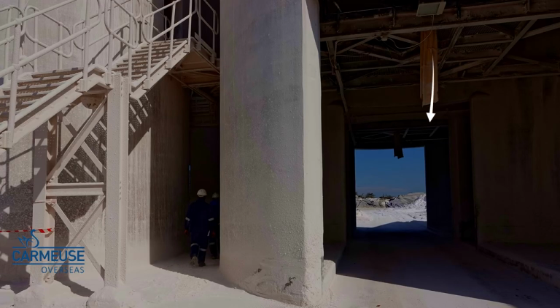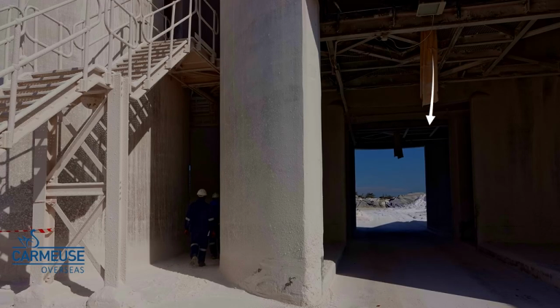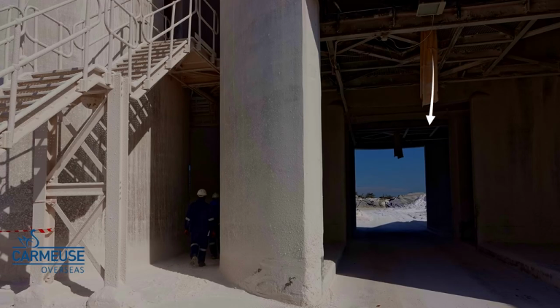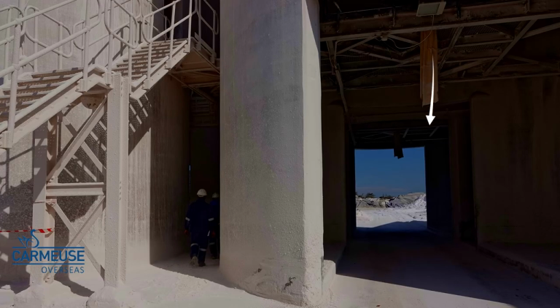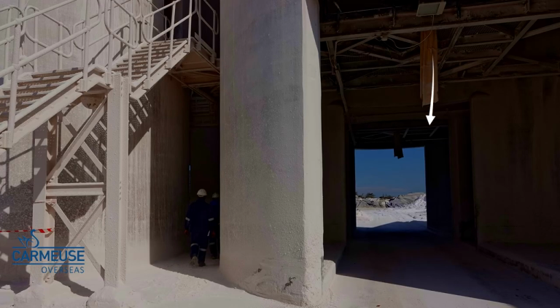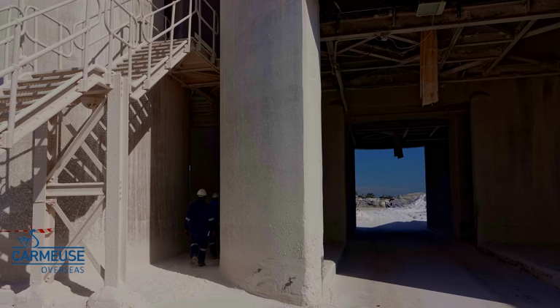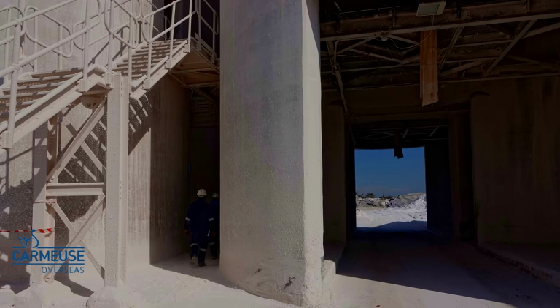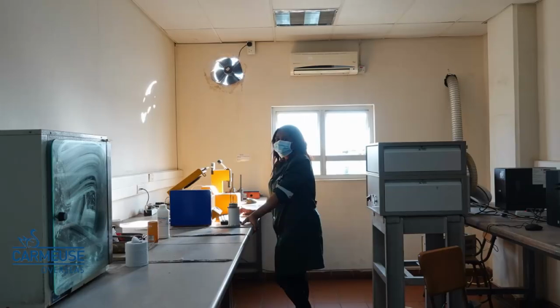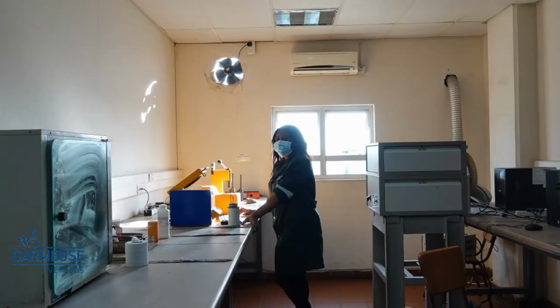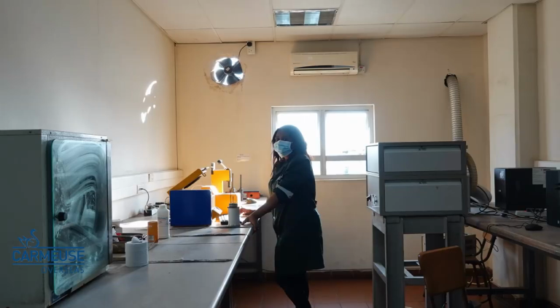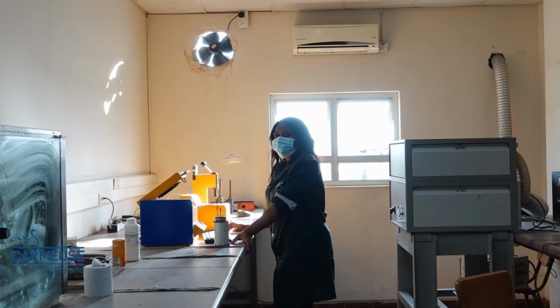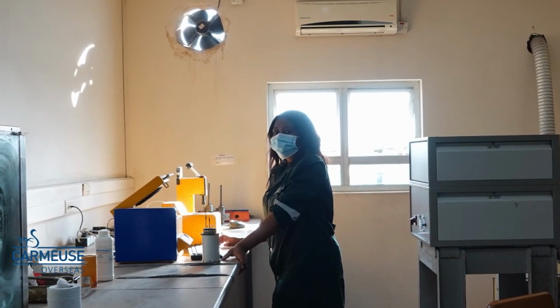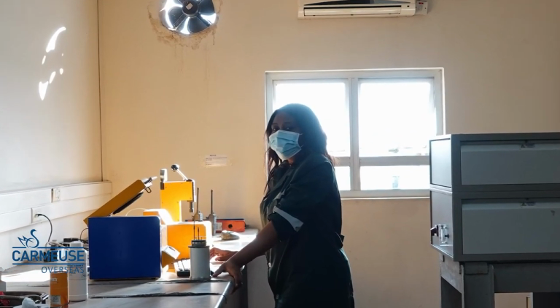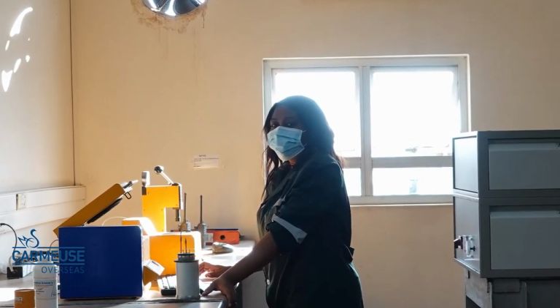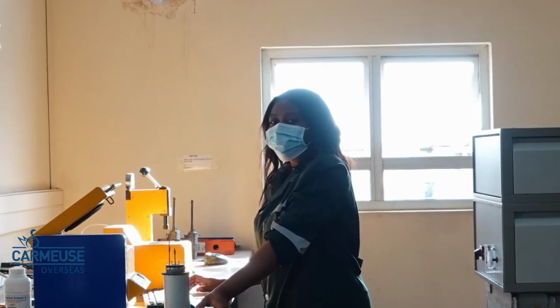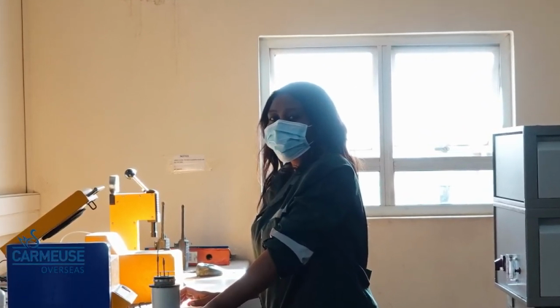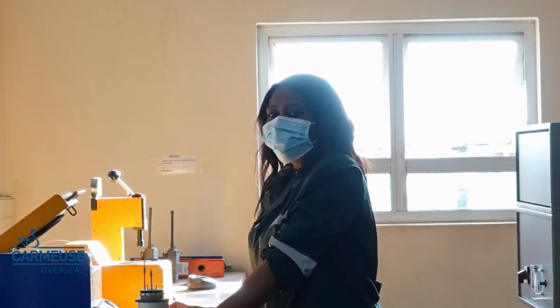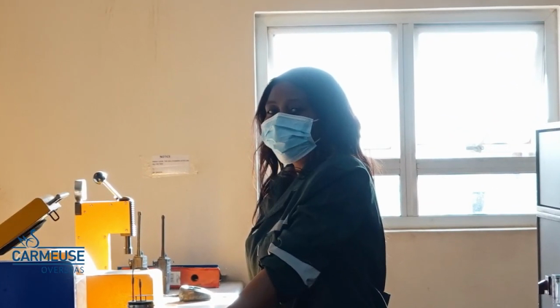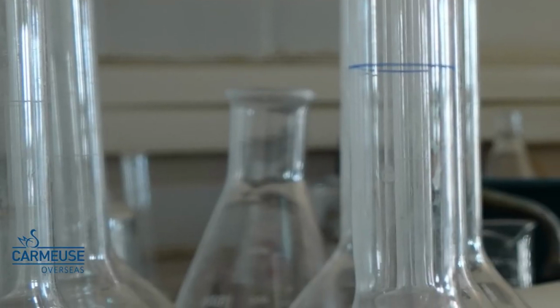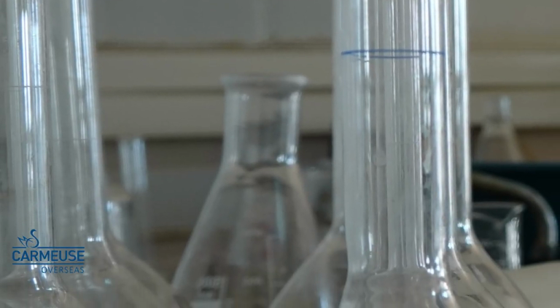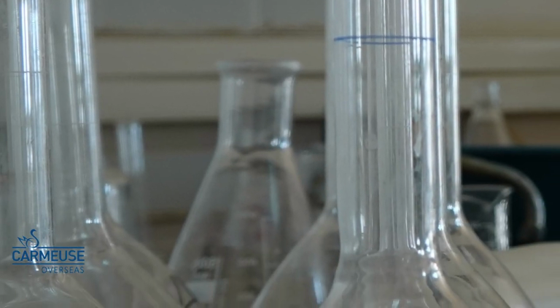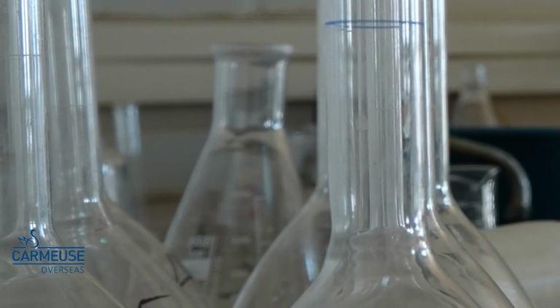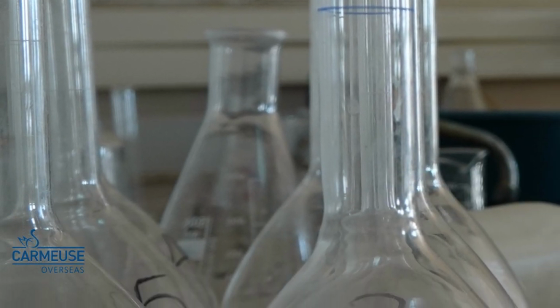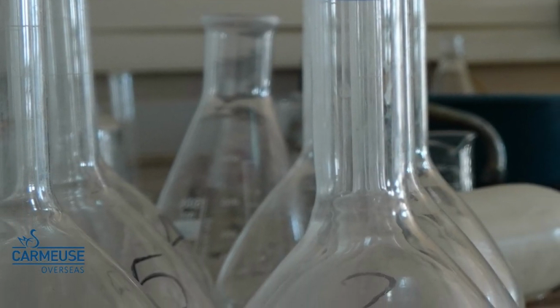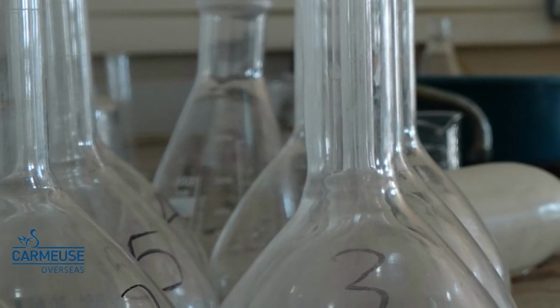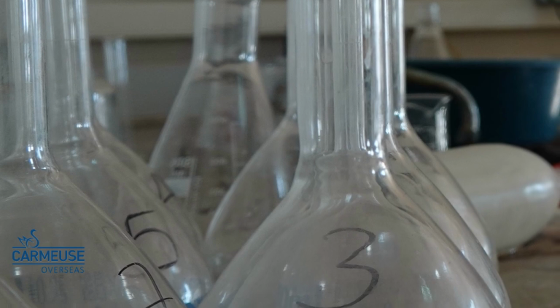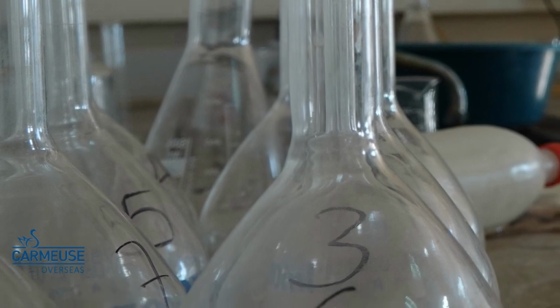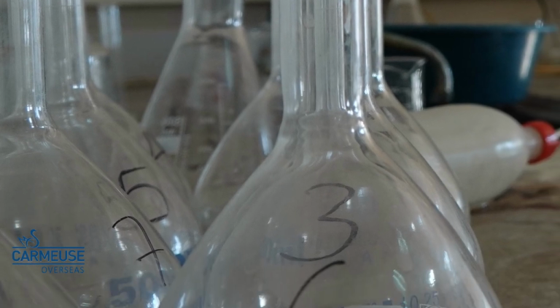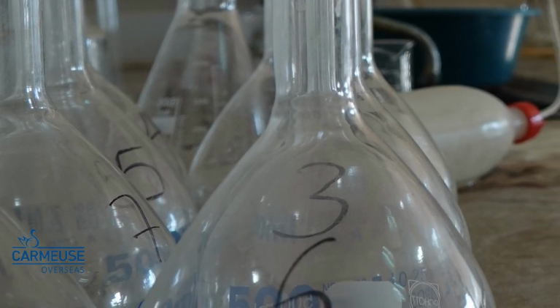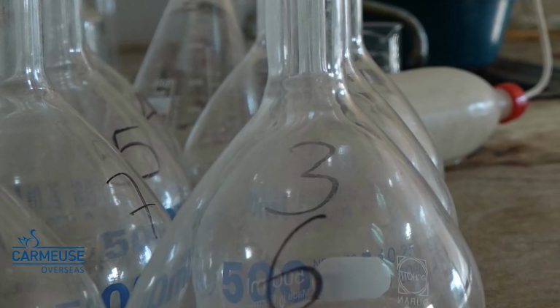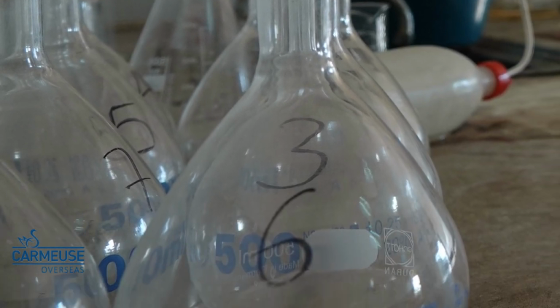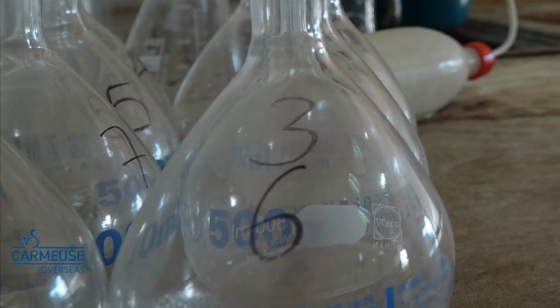To ensure the quality of the limestone and the lime, our on-site laboratory handles 70 samples daily.